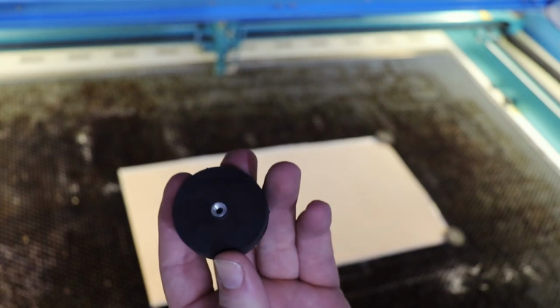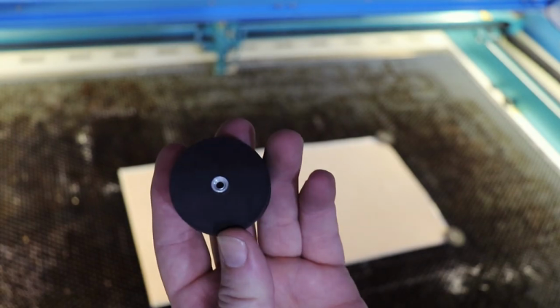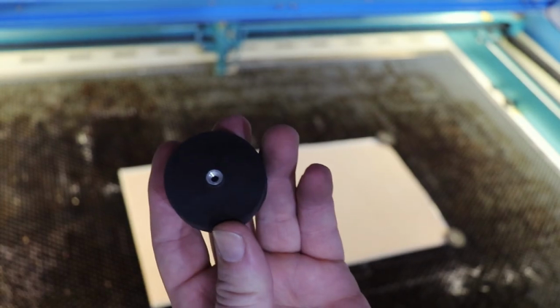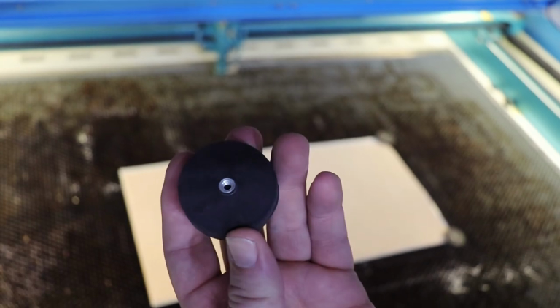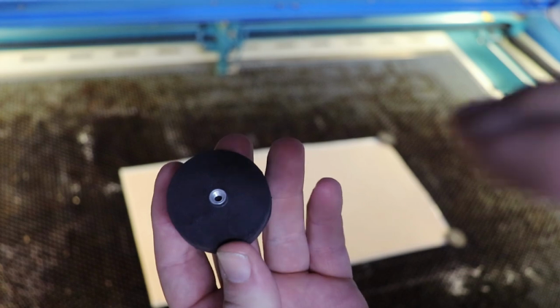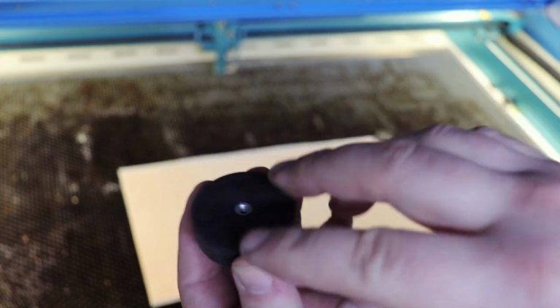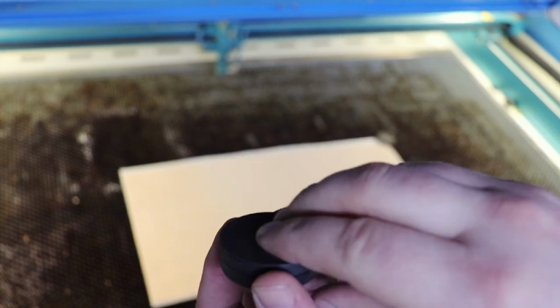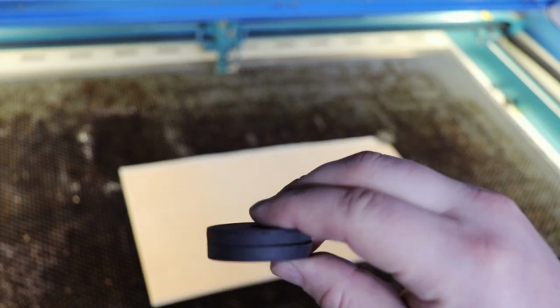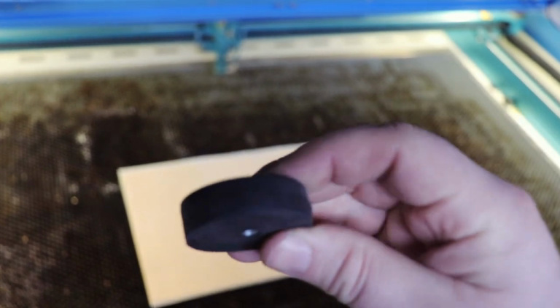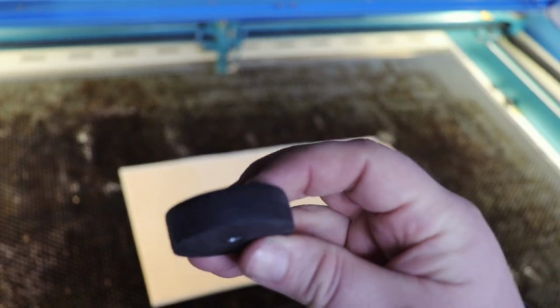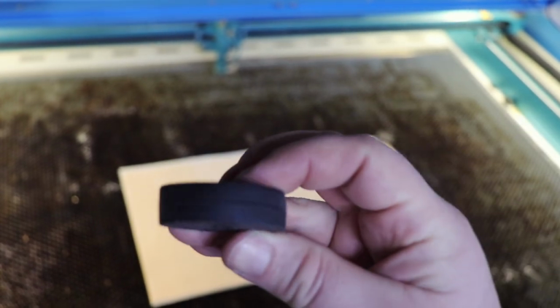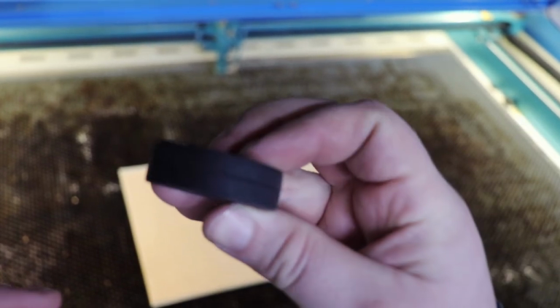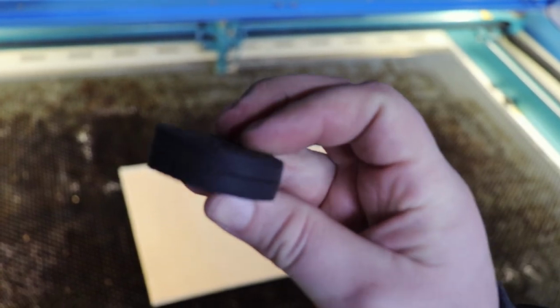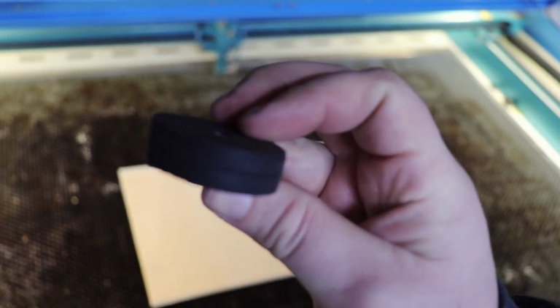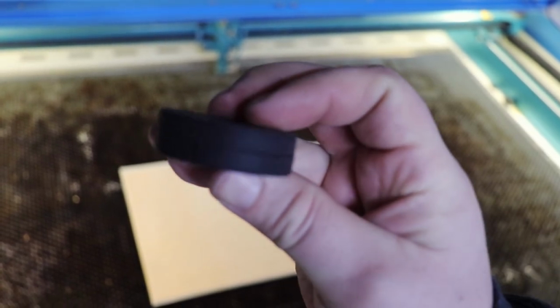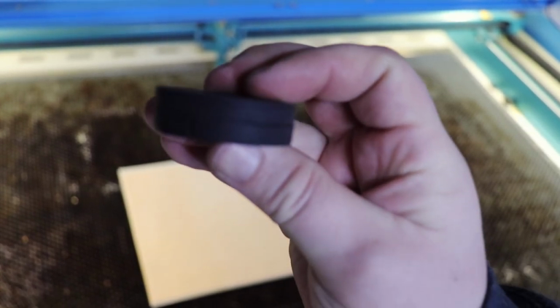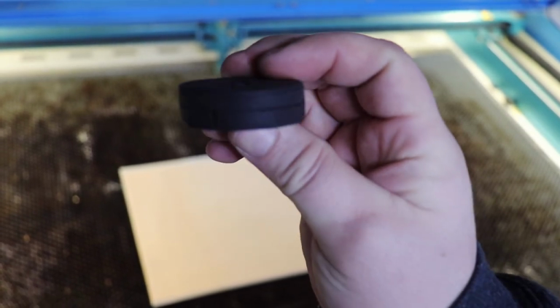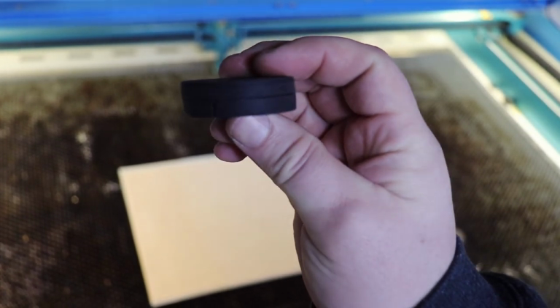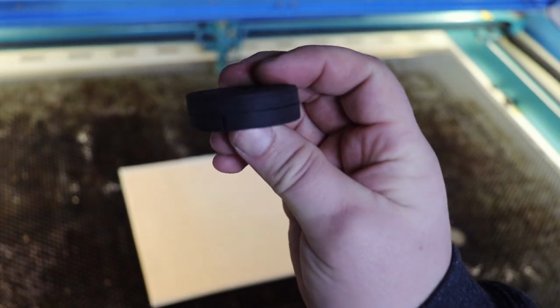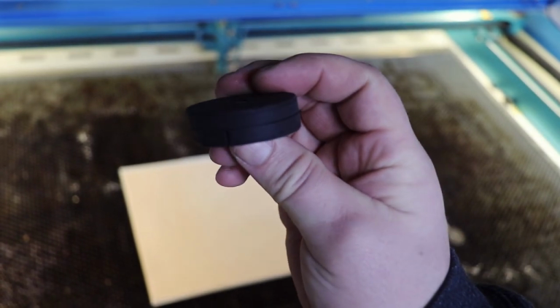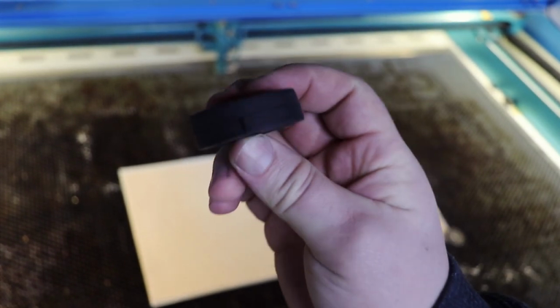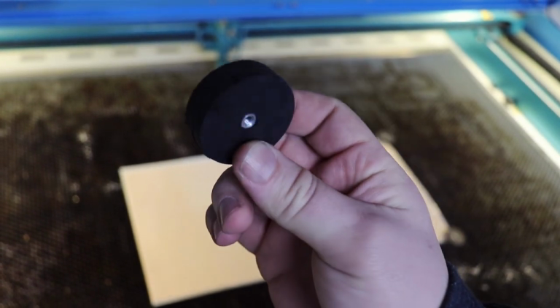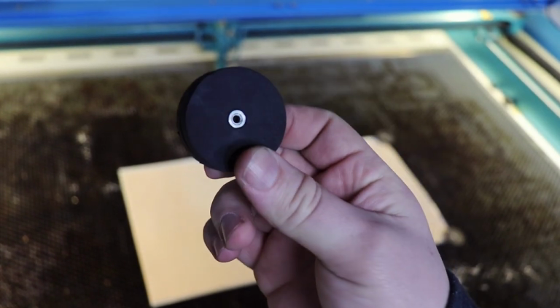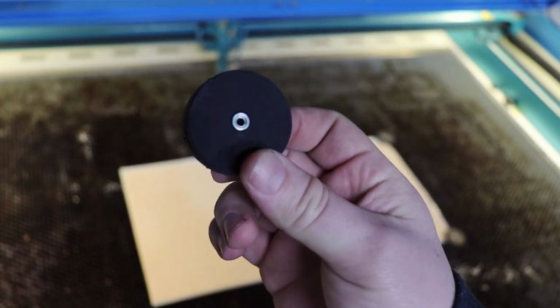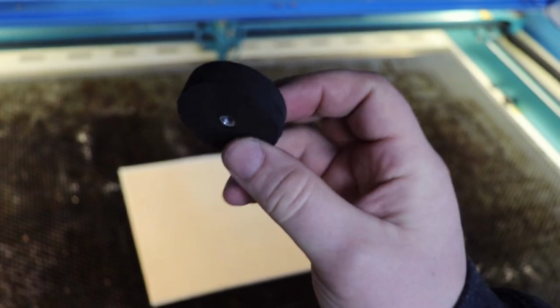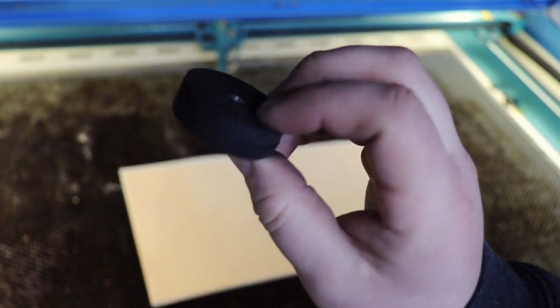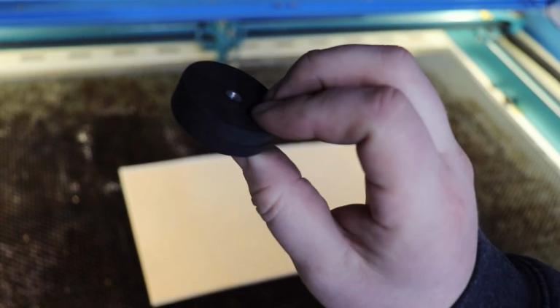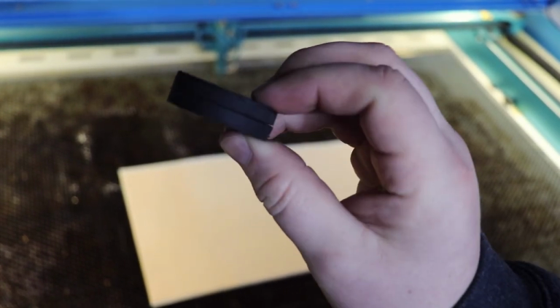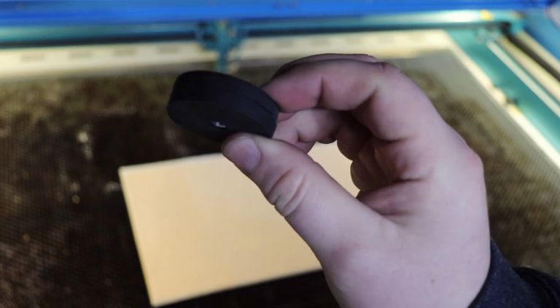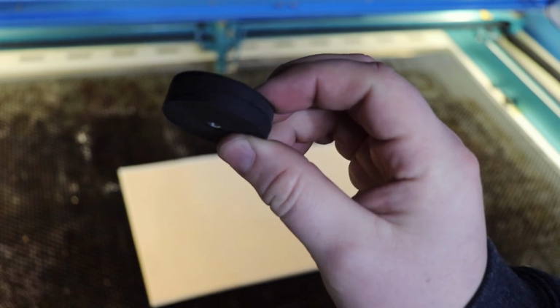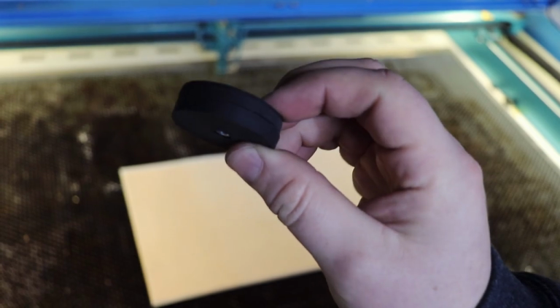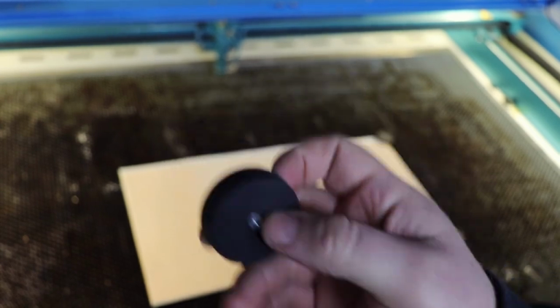Side note — if you guys use these magnets at all, don't let them come together like this. I can't get these suckers apart to save my life.